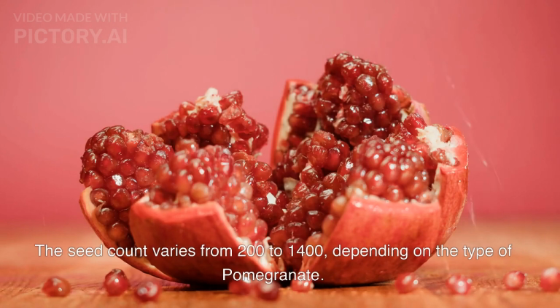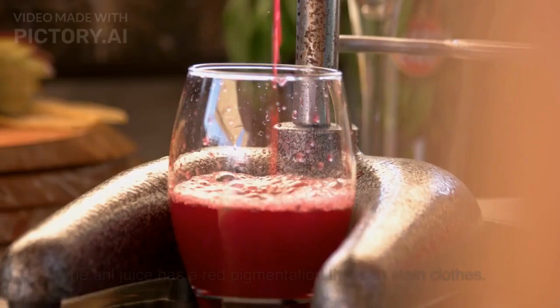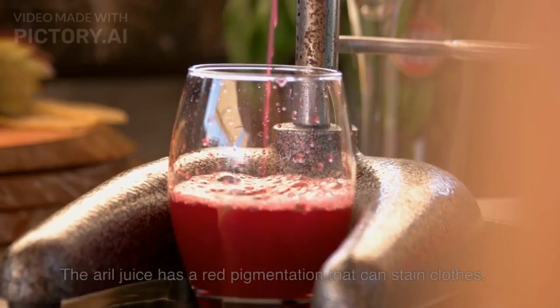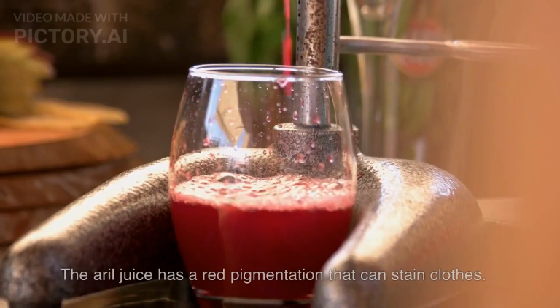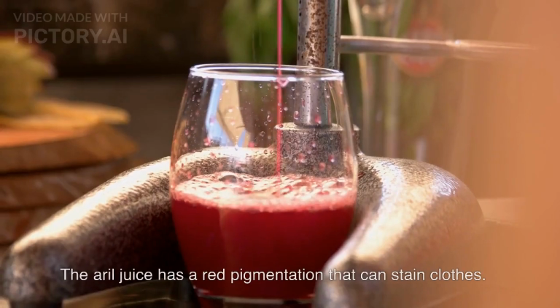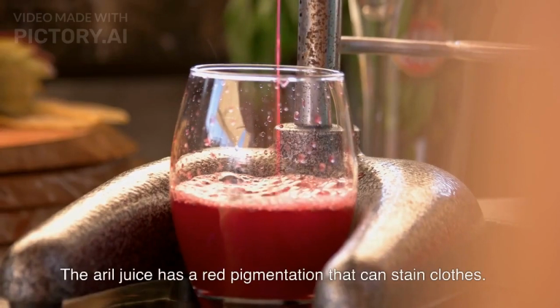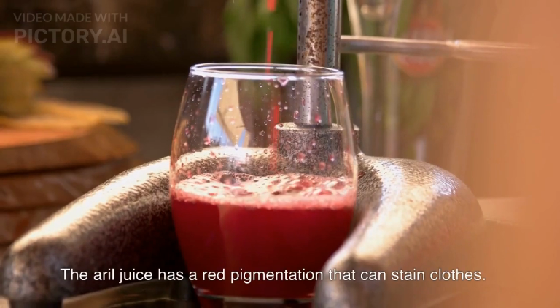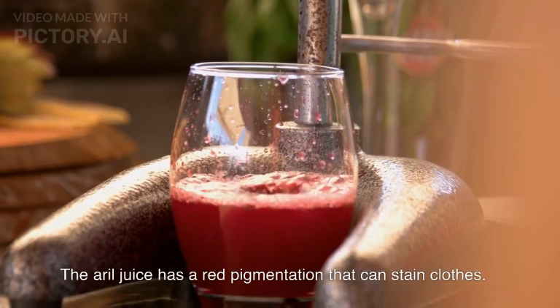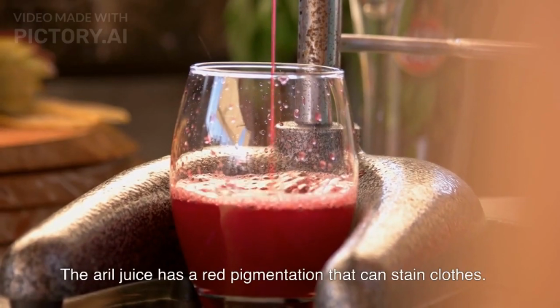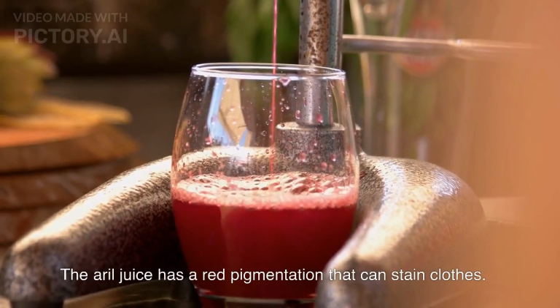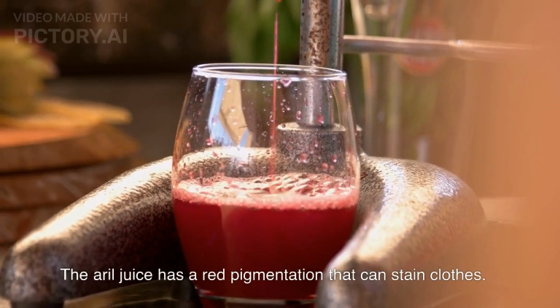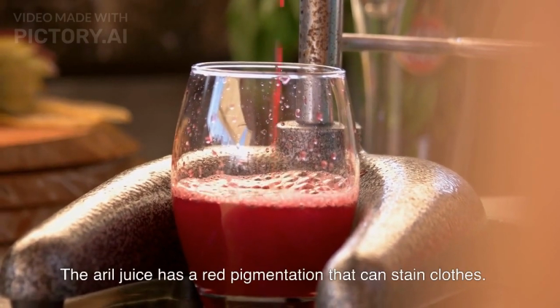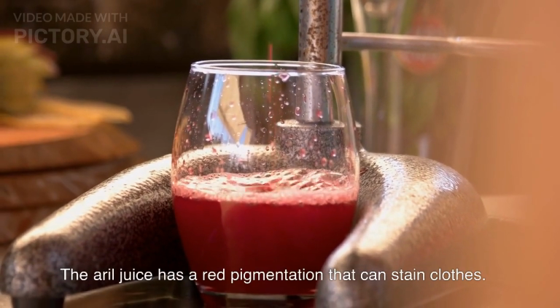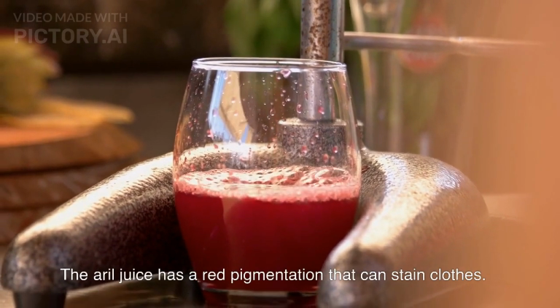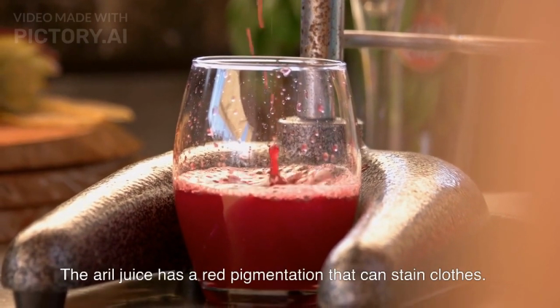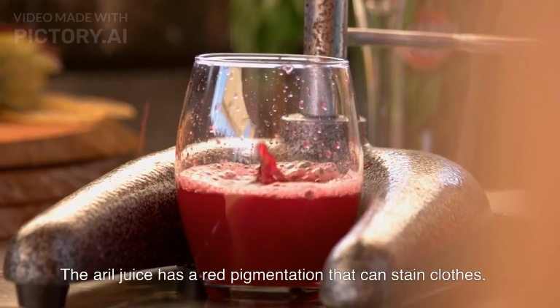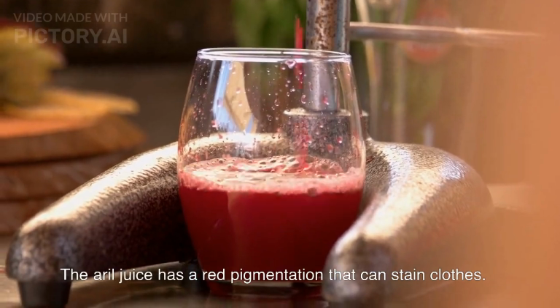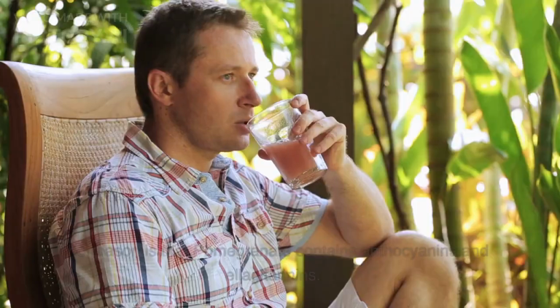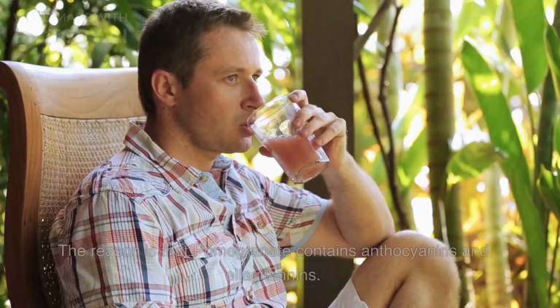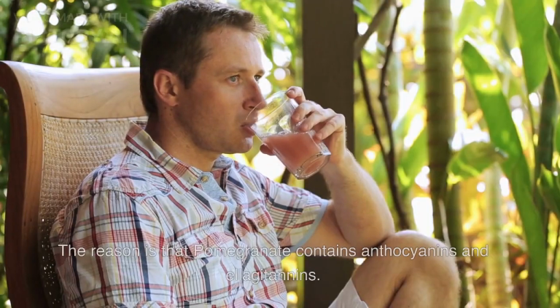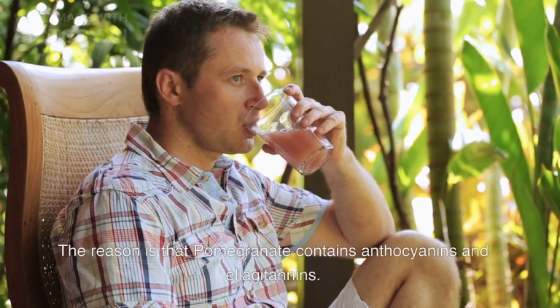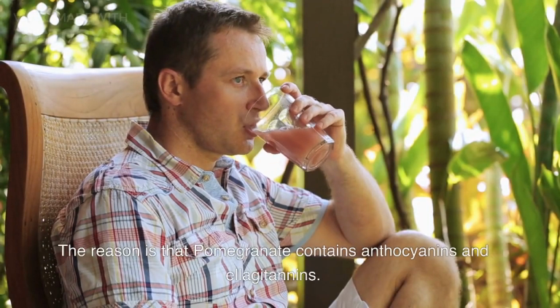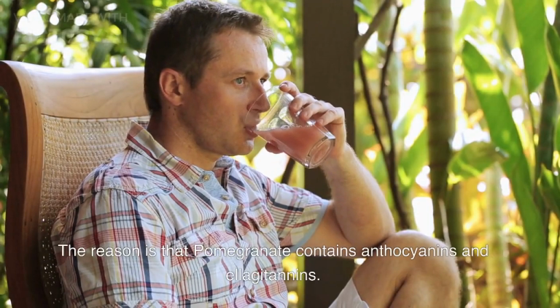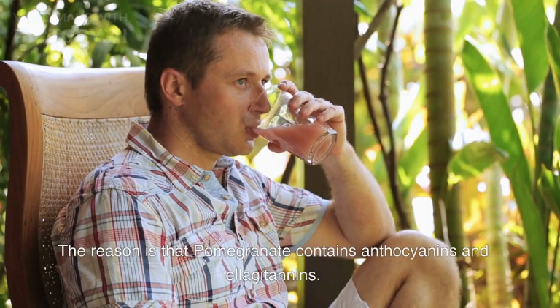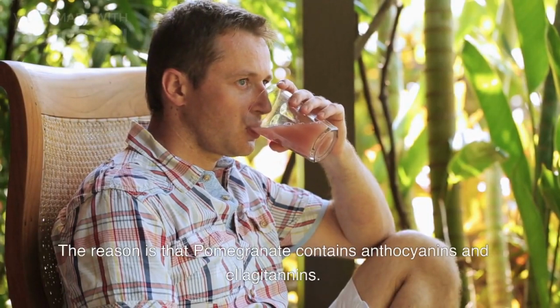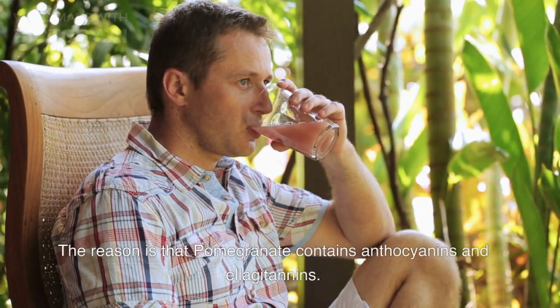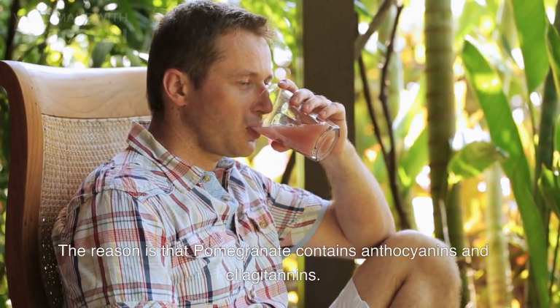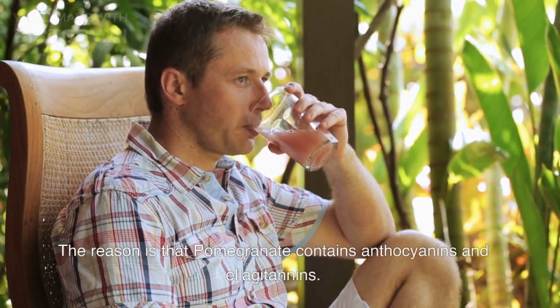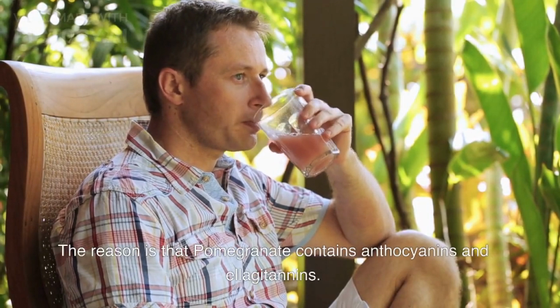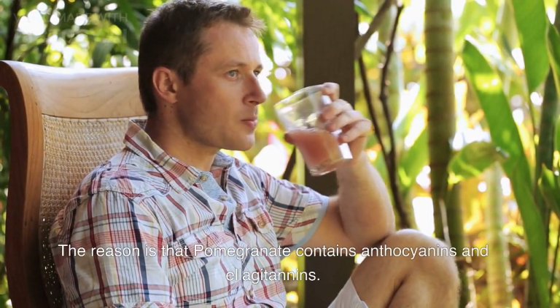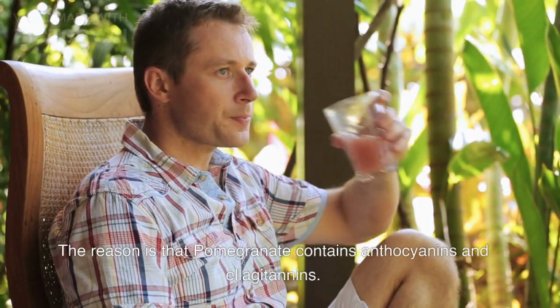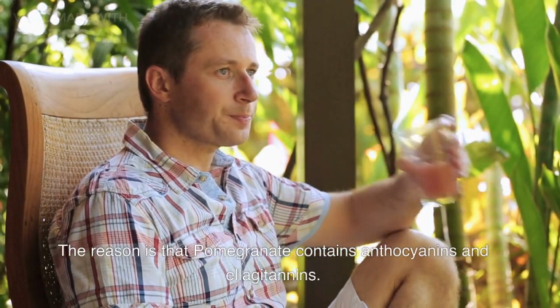The aril juice has a red pigmentation that can stain clothes. The reason is that pomegranate contains anthocyanins and ellagitannins.